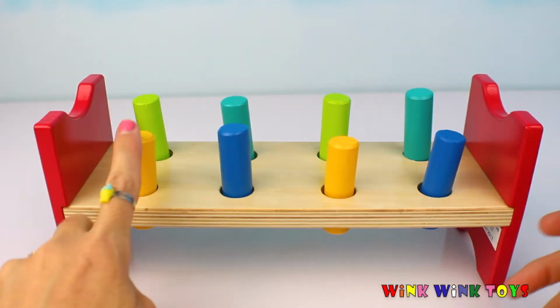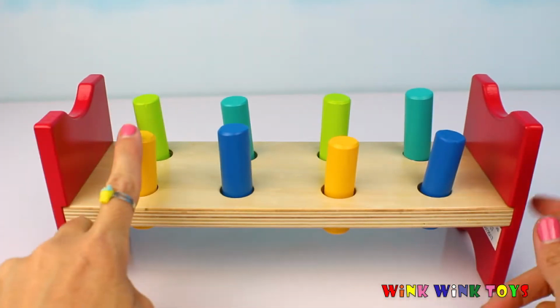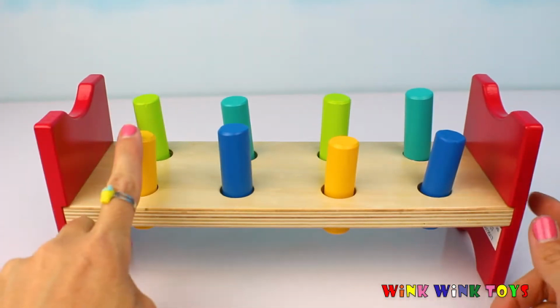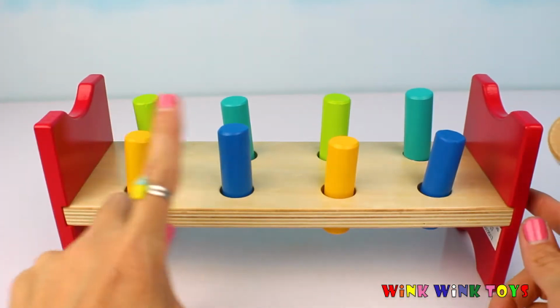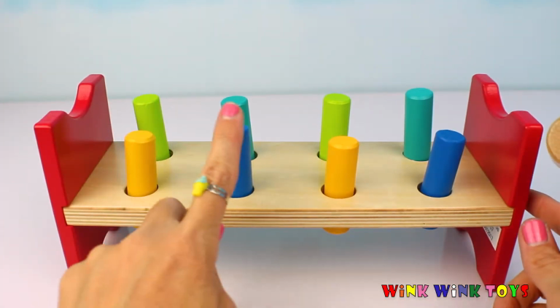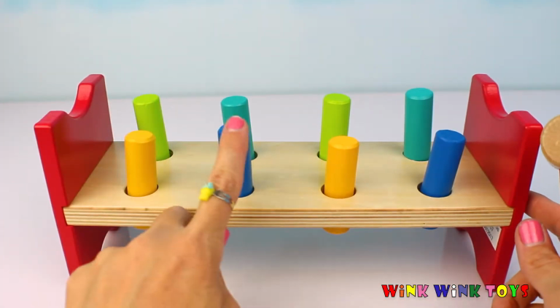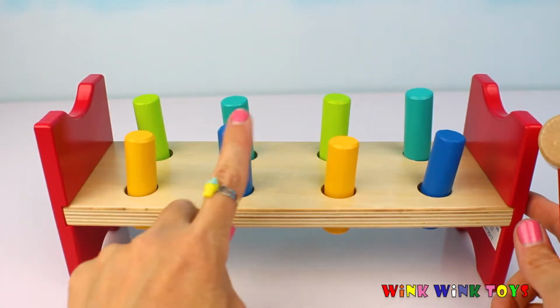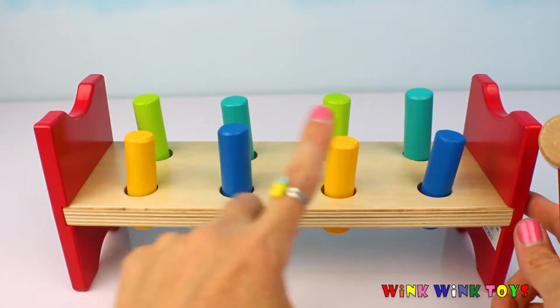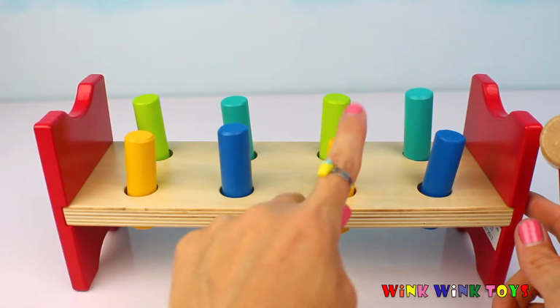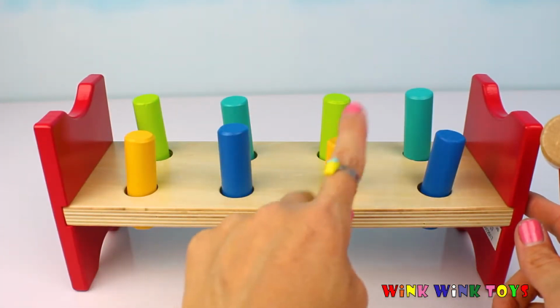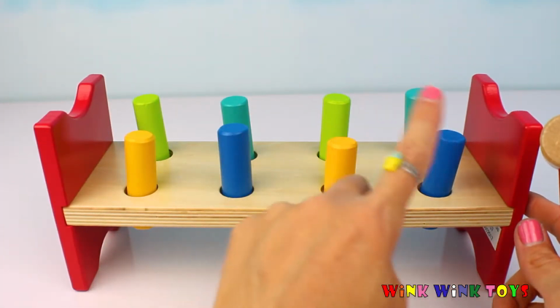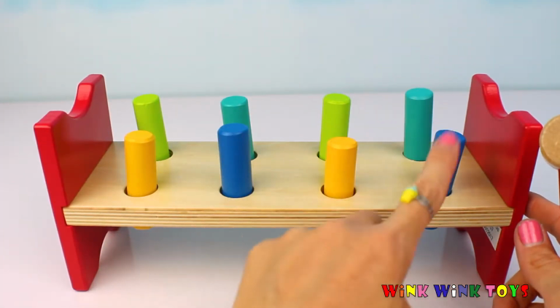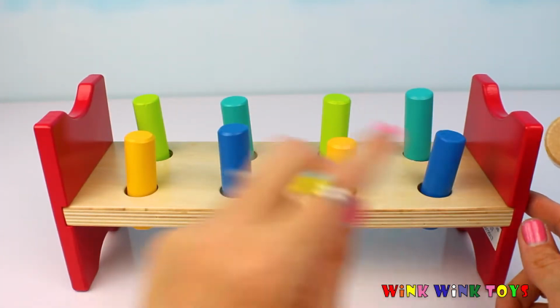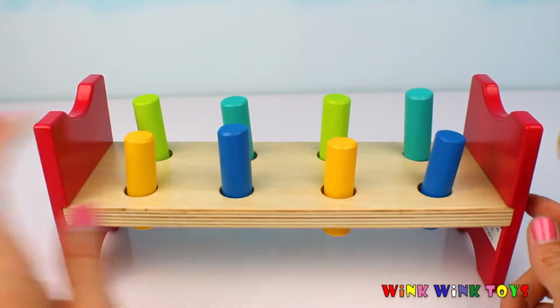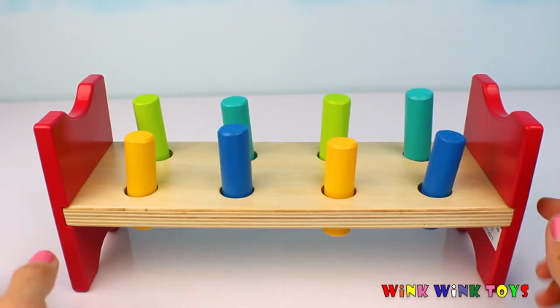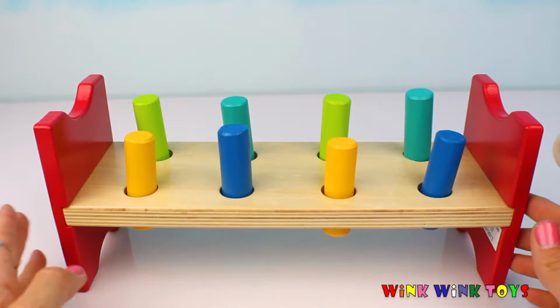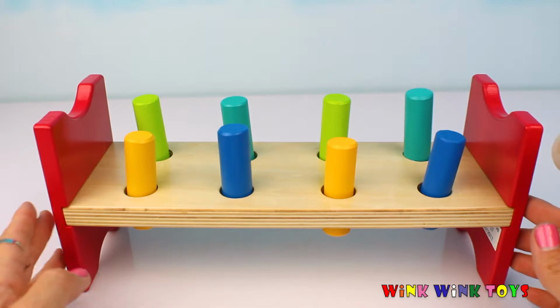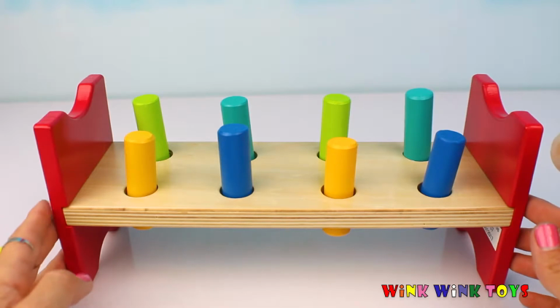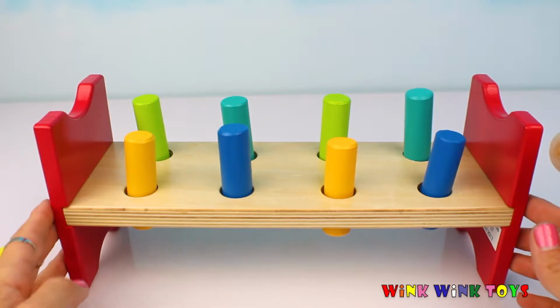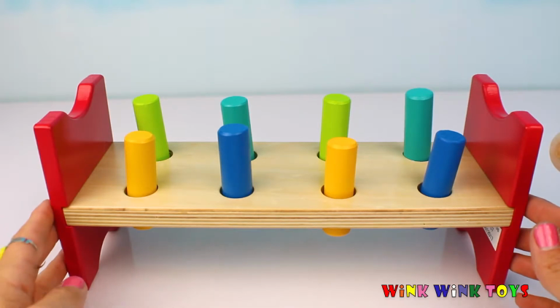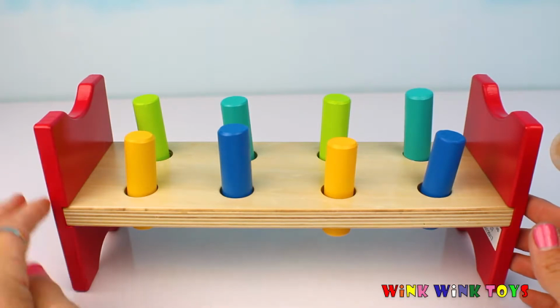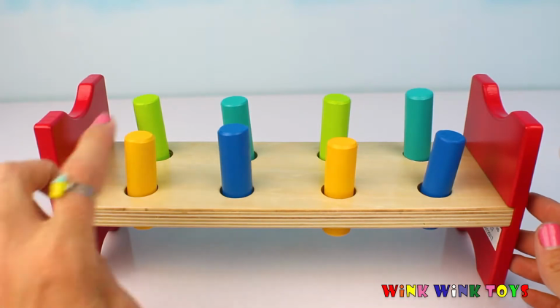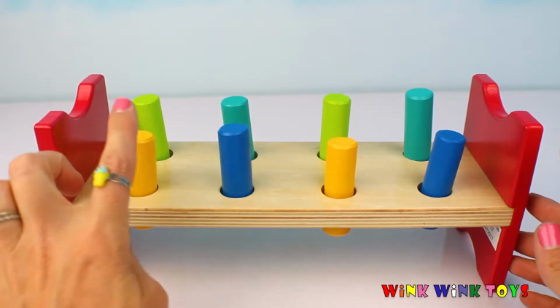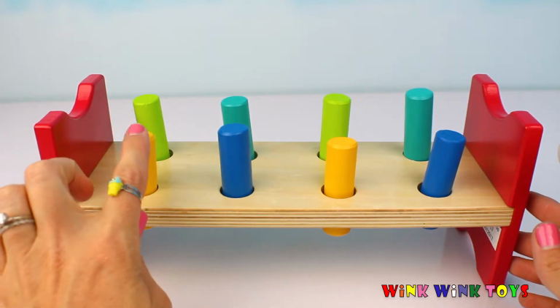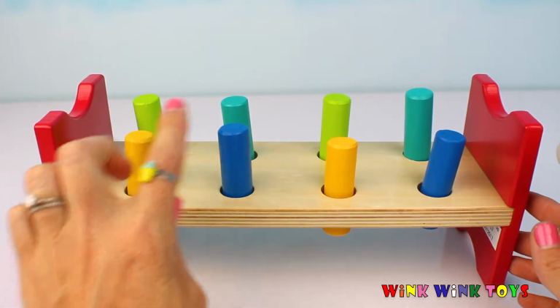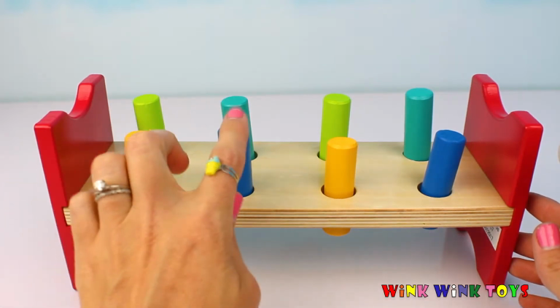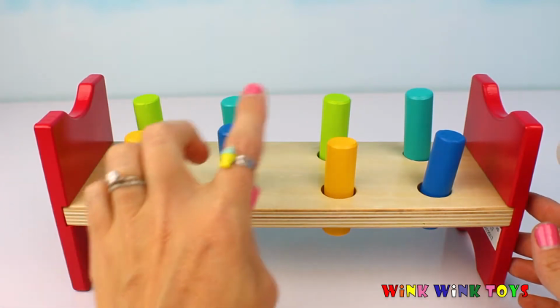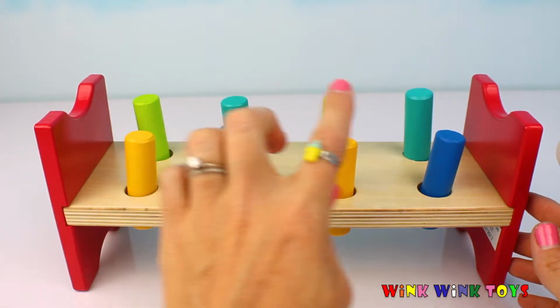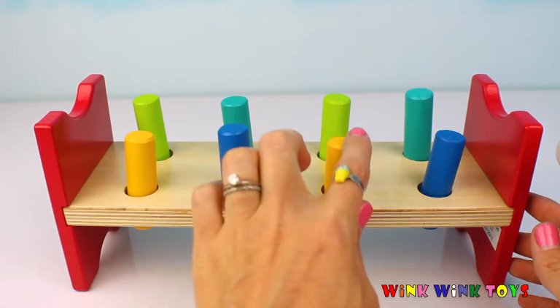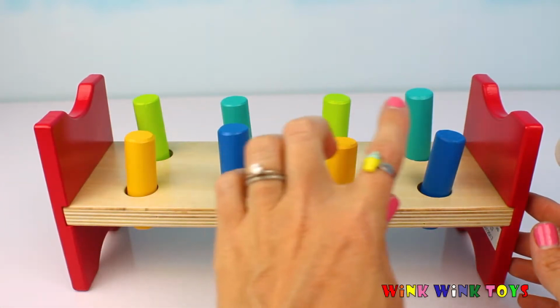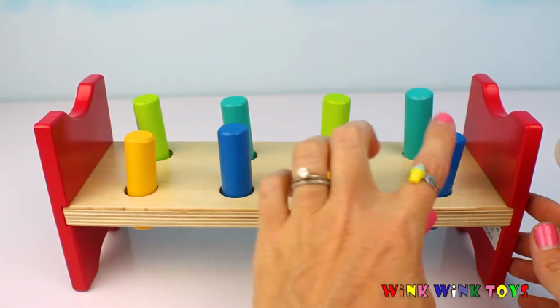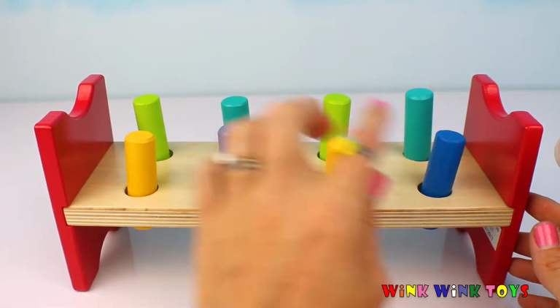And yellow, blue, yellow, blue. That's a pattern! Yellow, blue, yellow, blue.